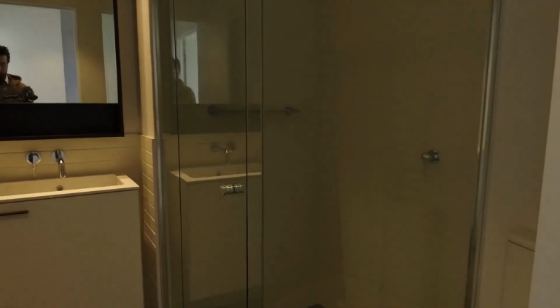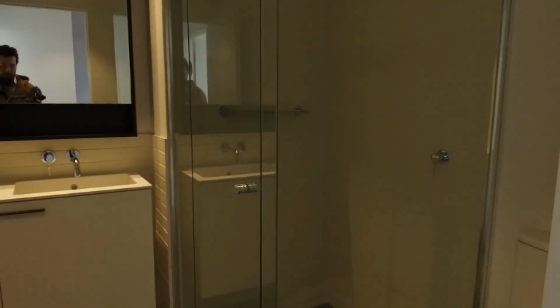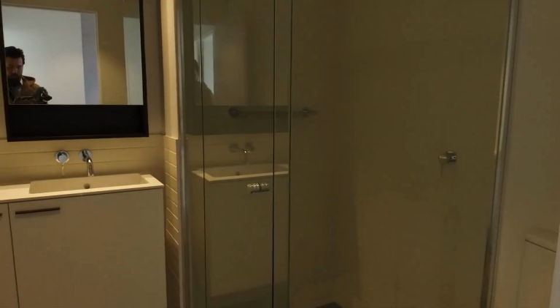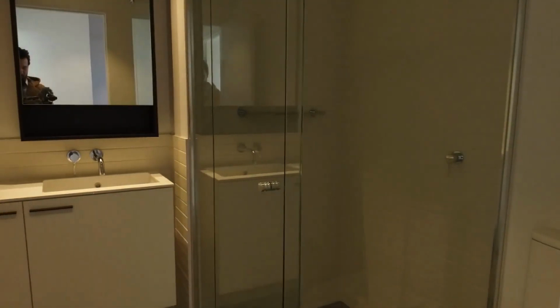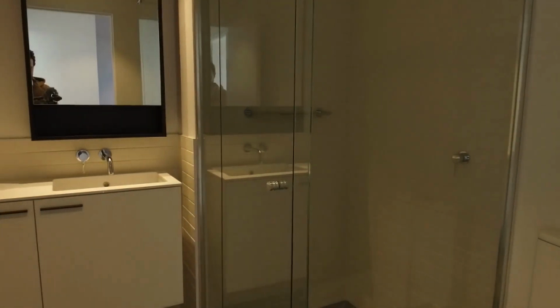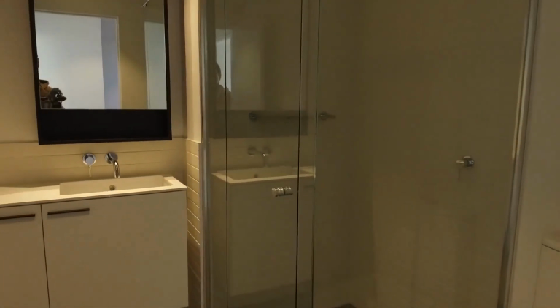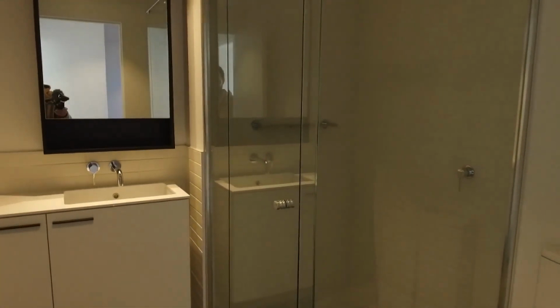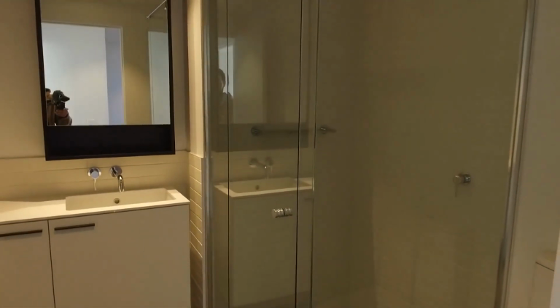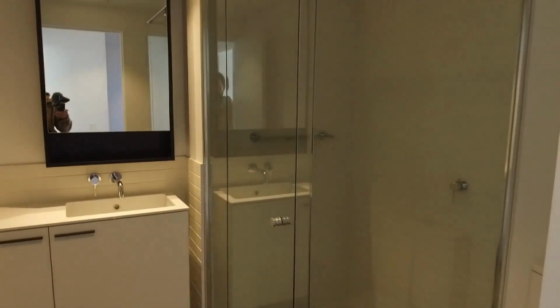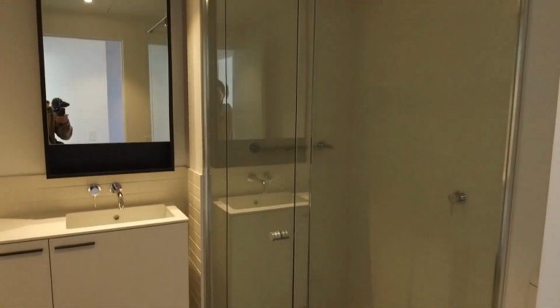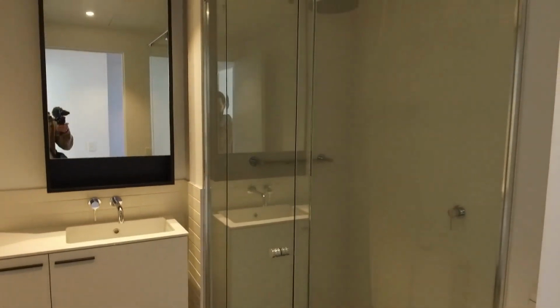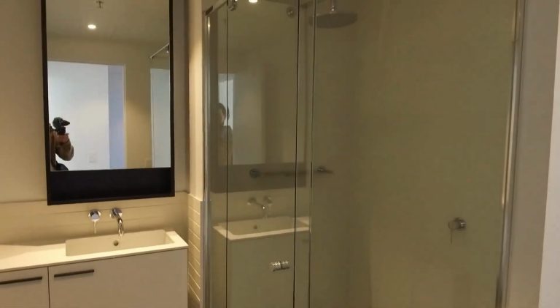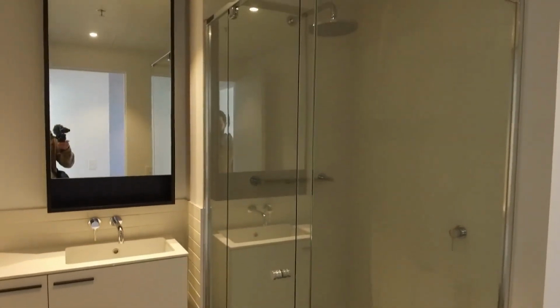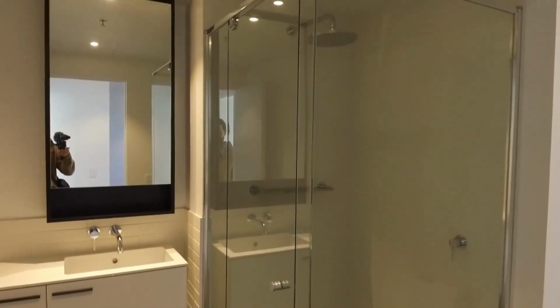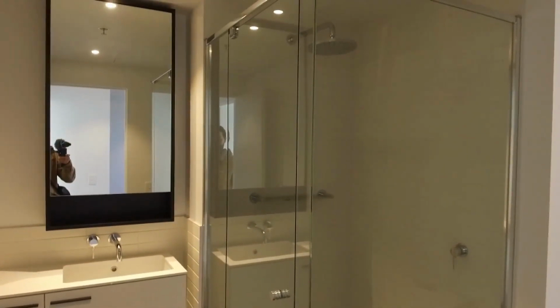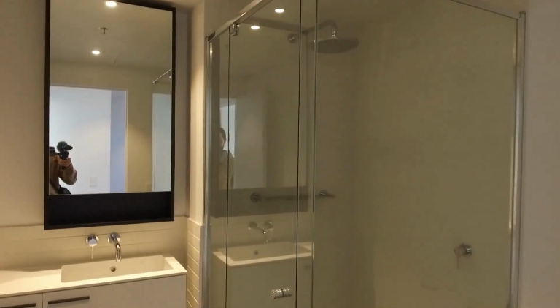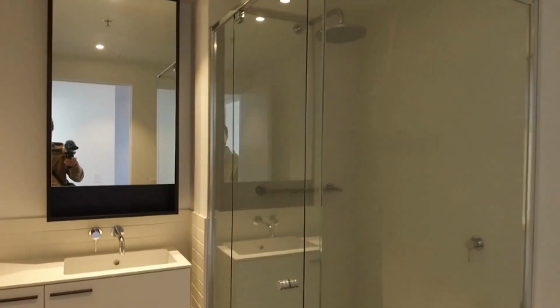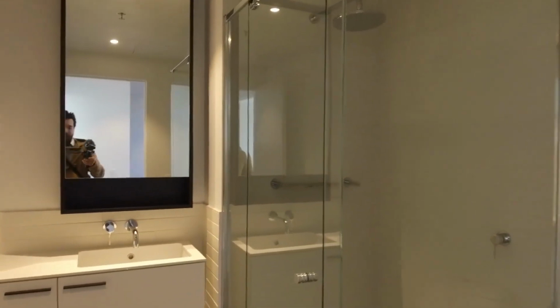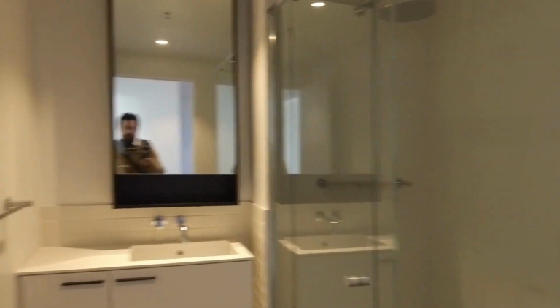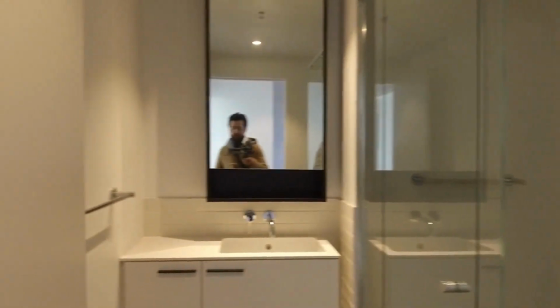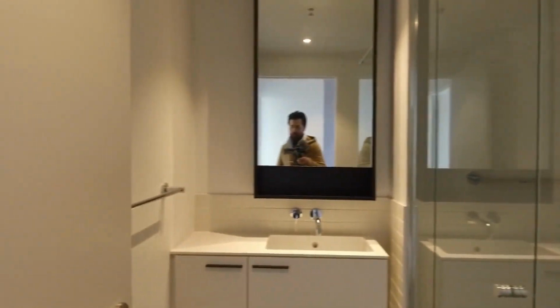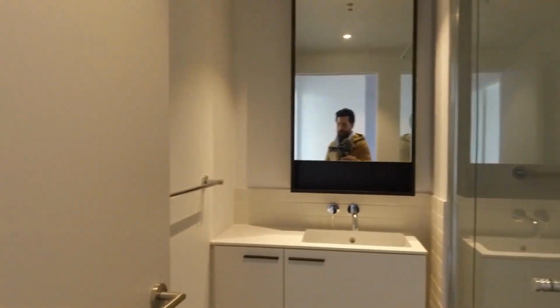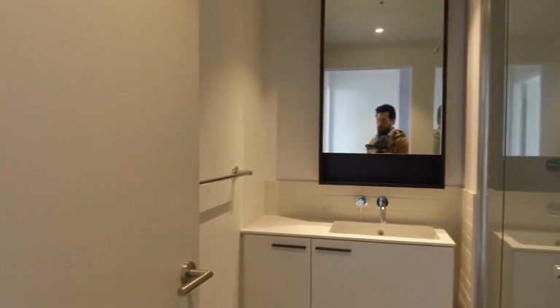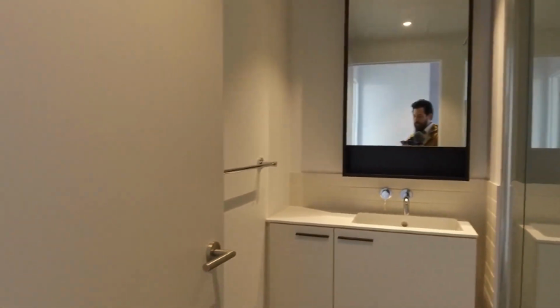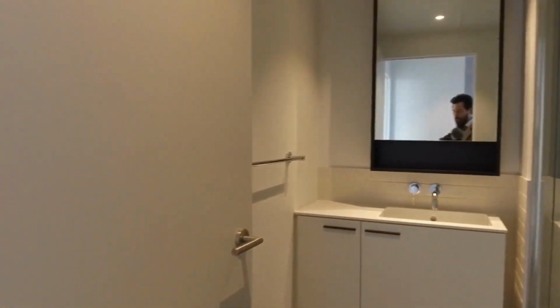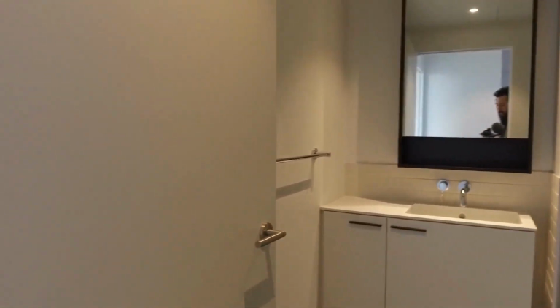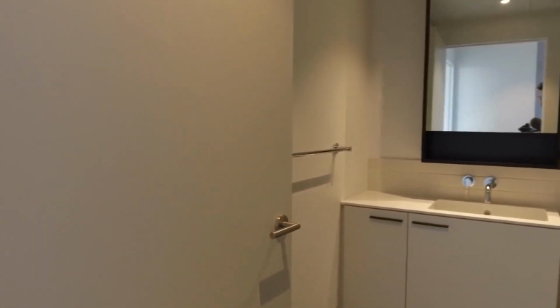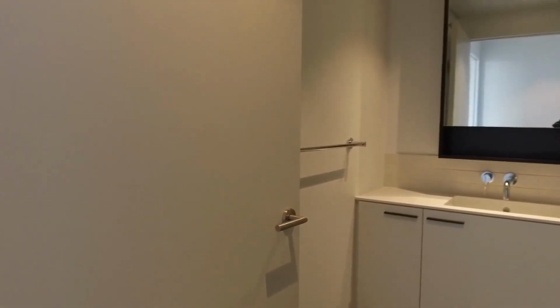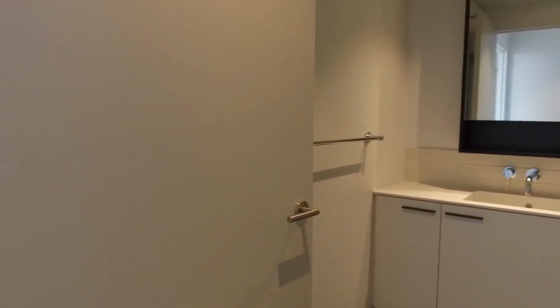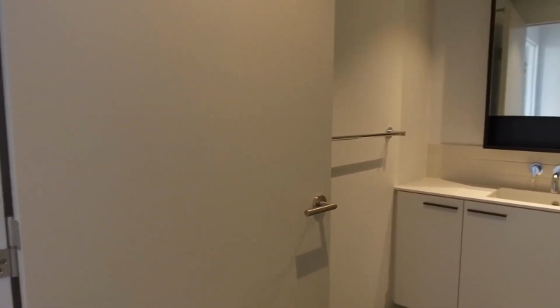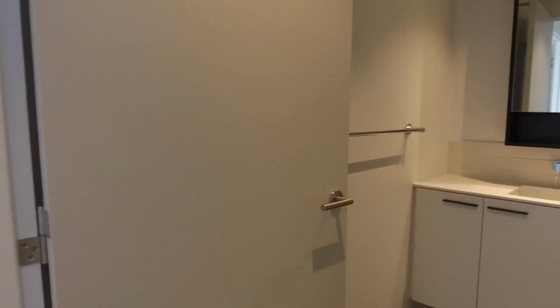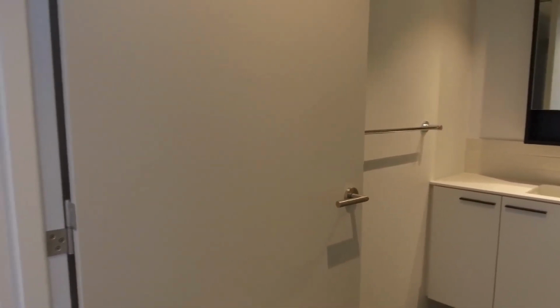There's a mirror over the vanity, a rain shower head, and tucked behind the door here we have a concealed laundry.